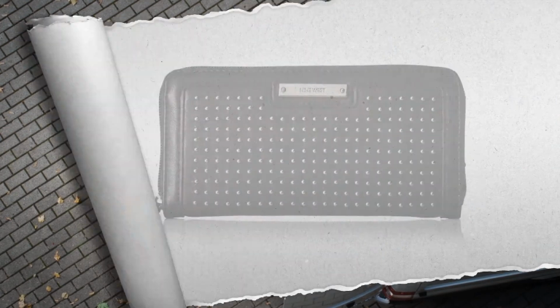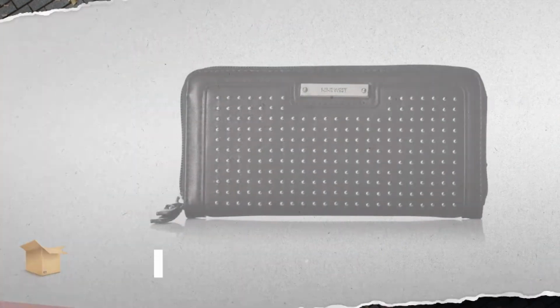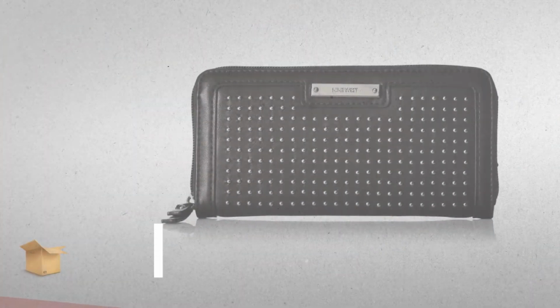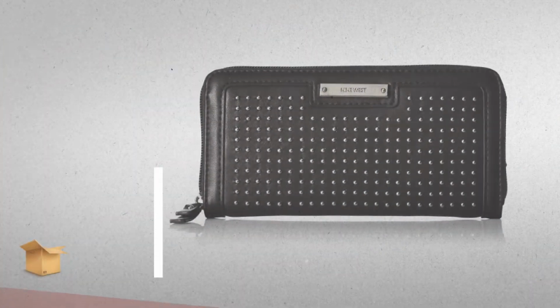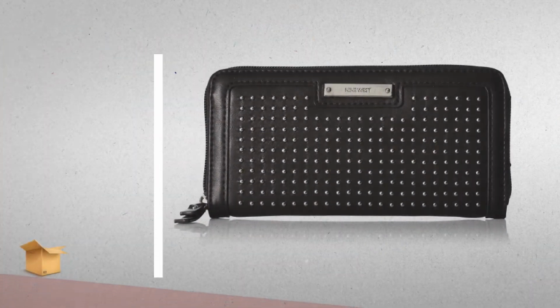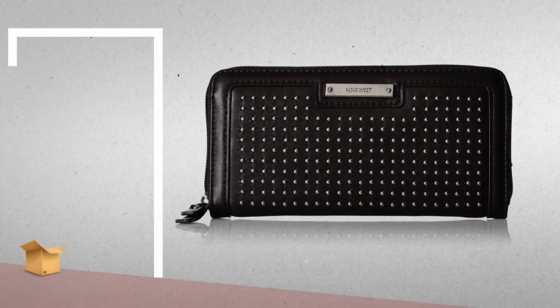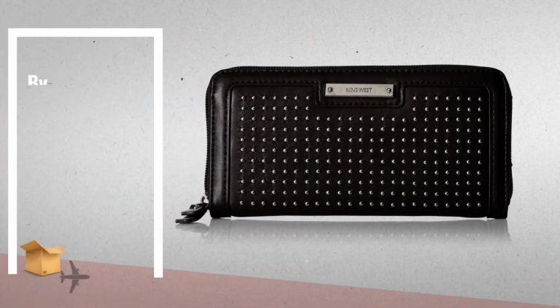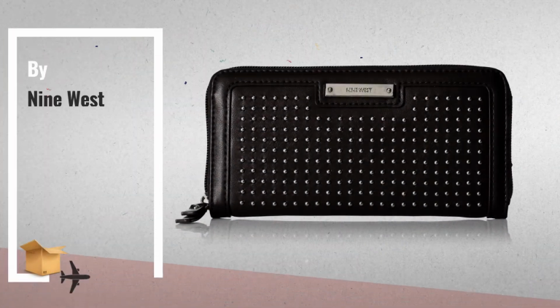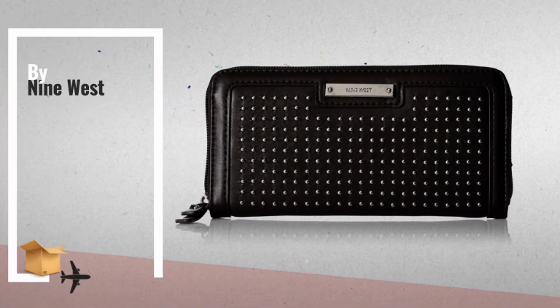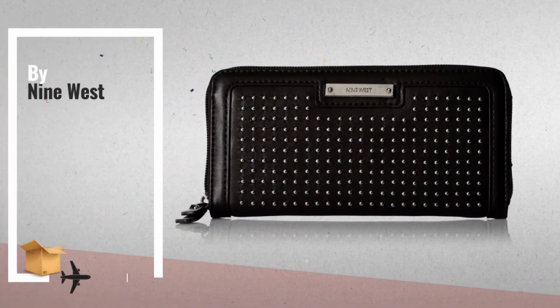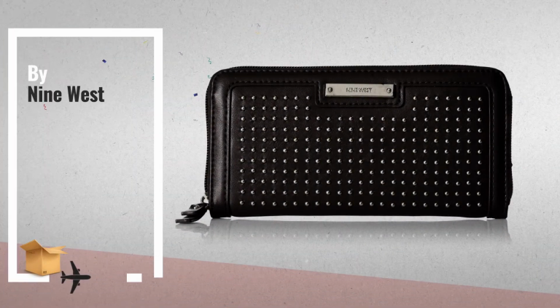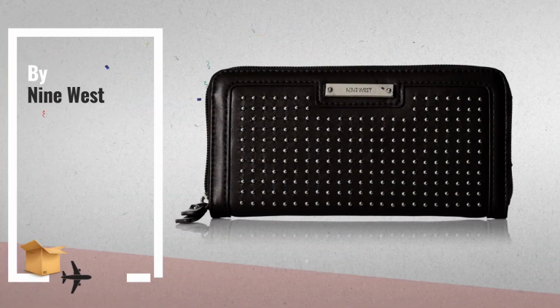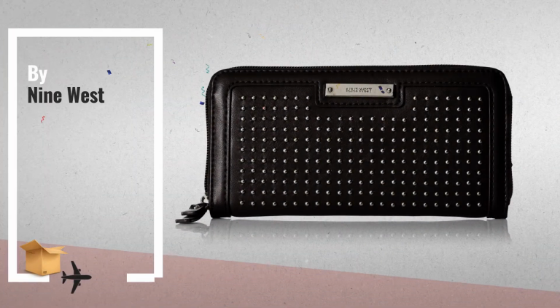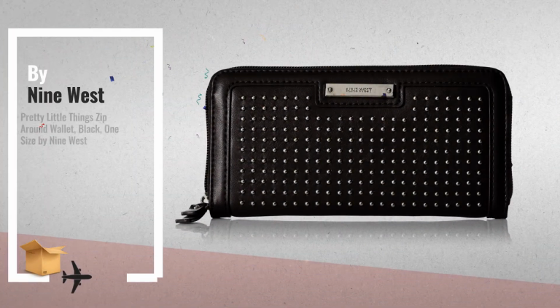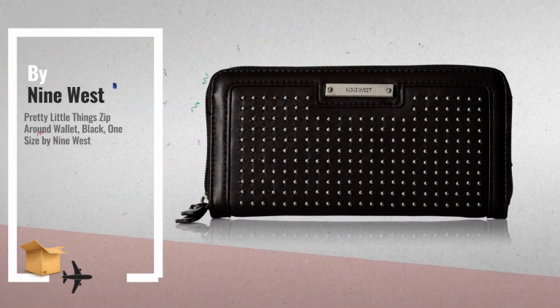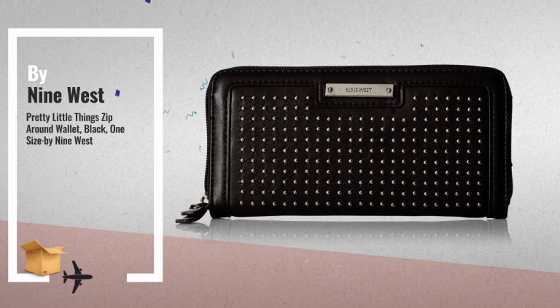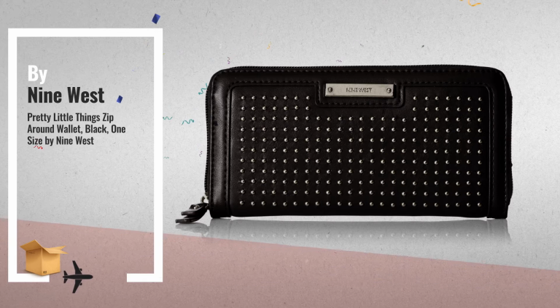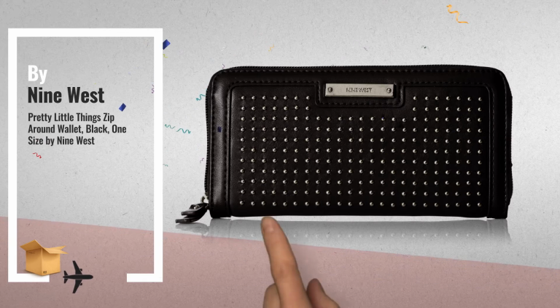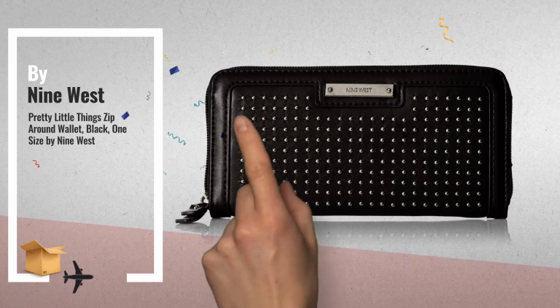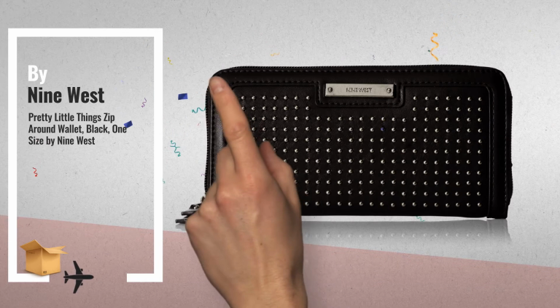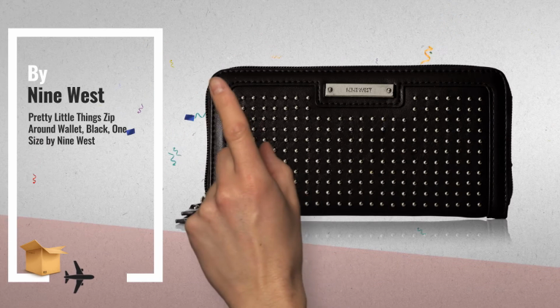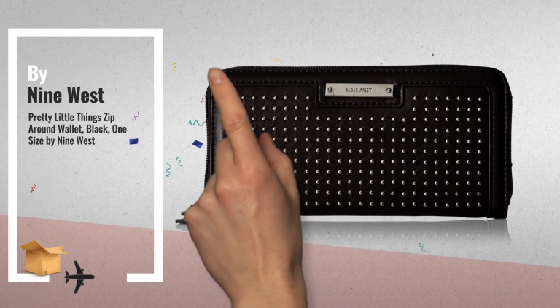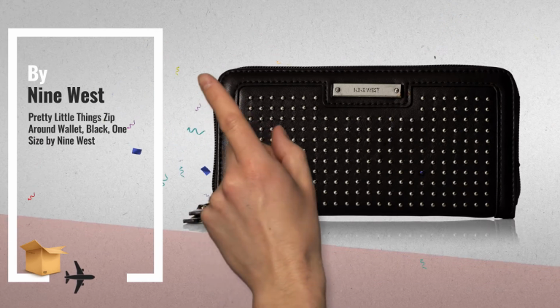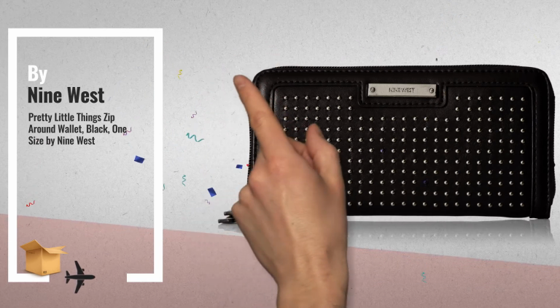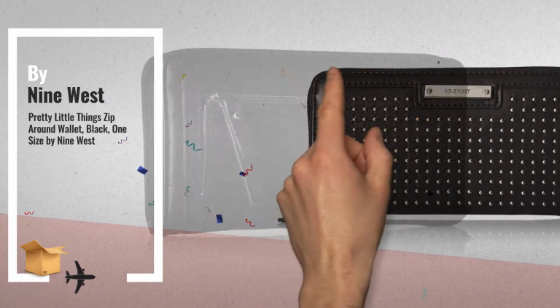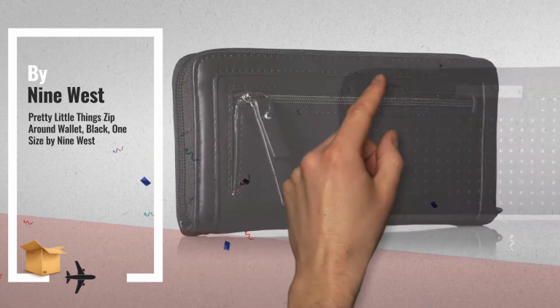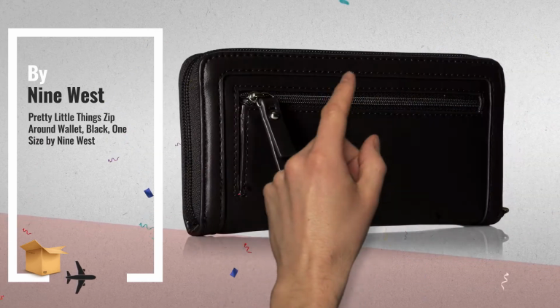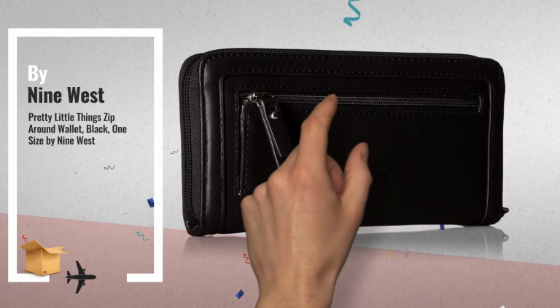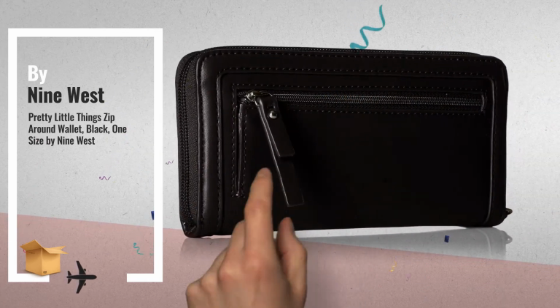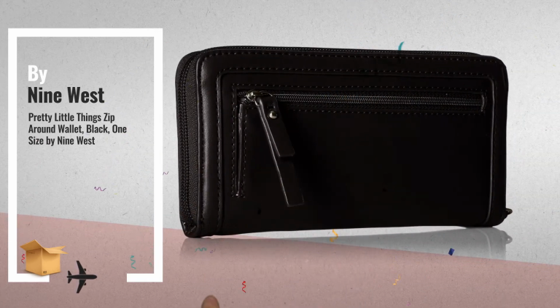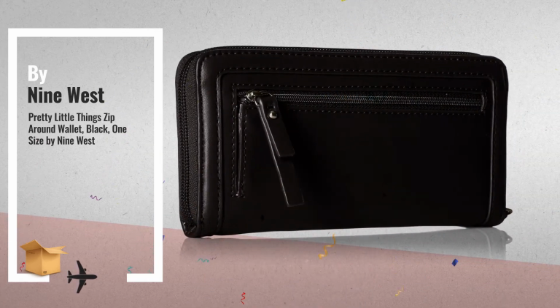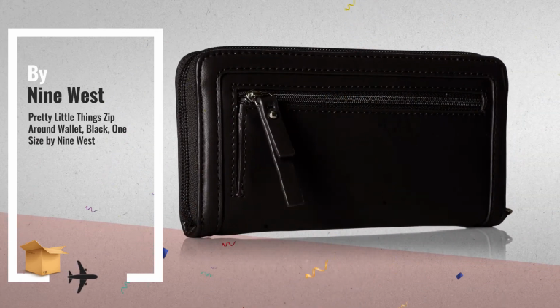Number 1: Pretty Little Things Zip Around, One Size, Black Wallet by Nine West.